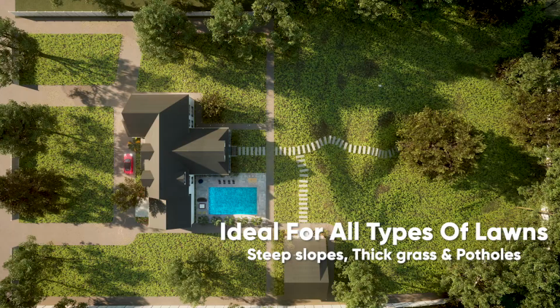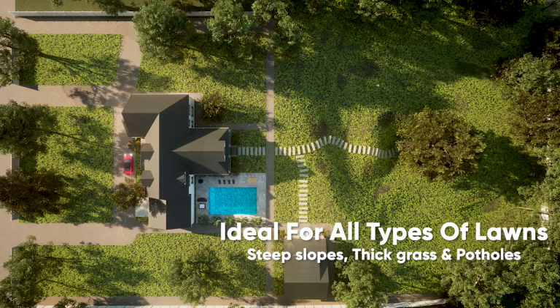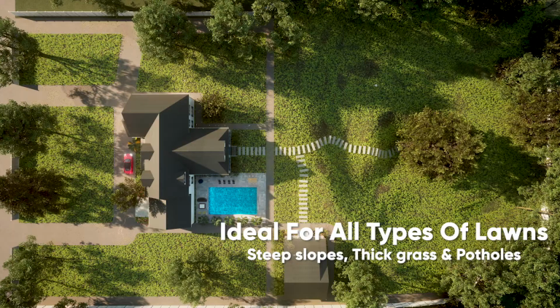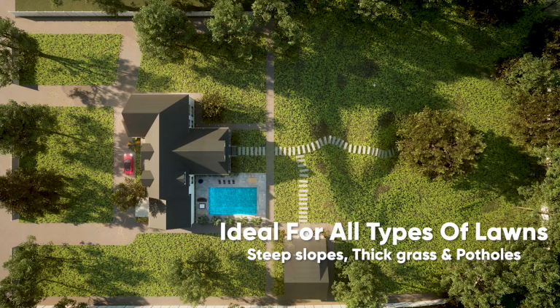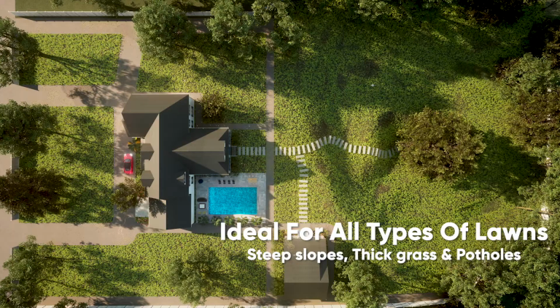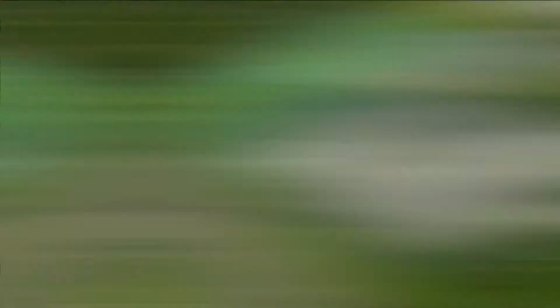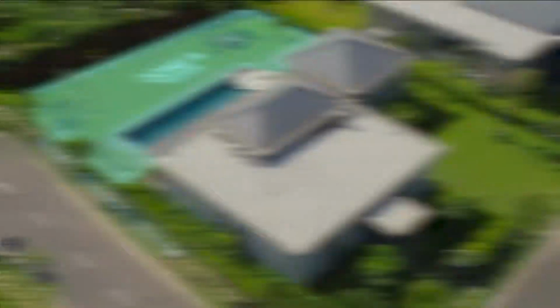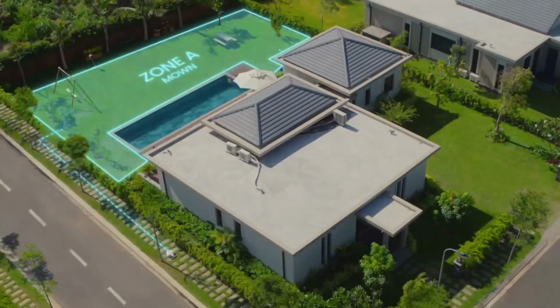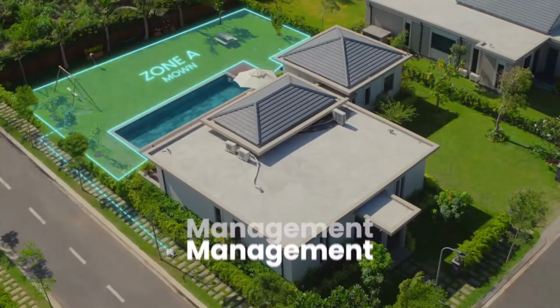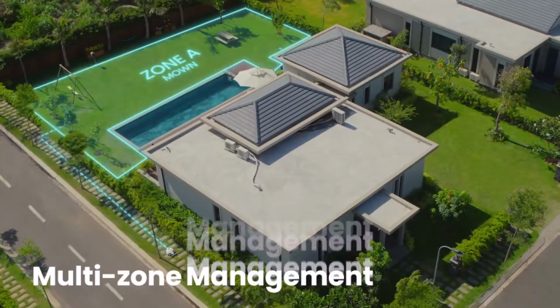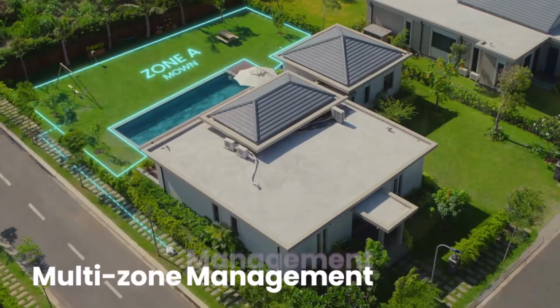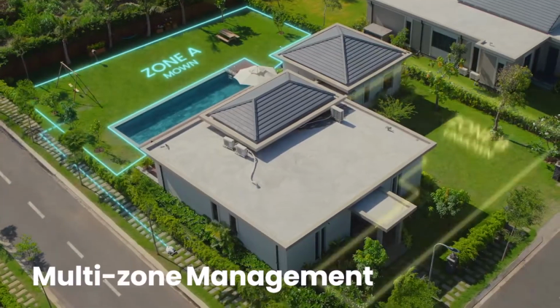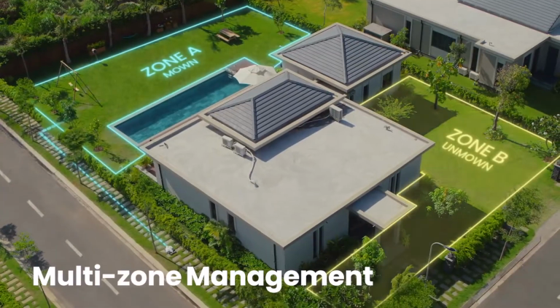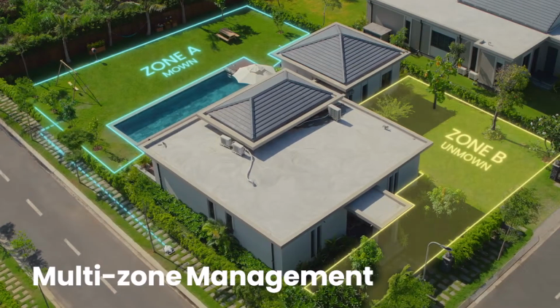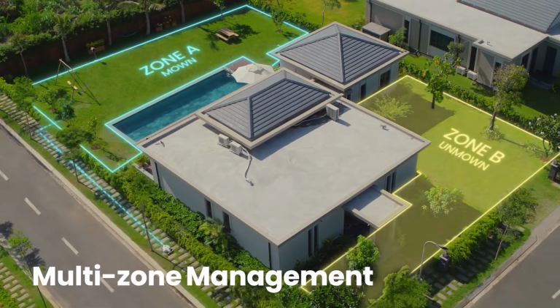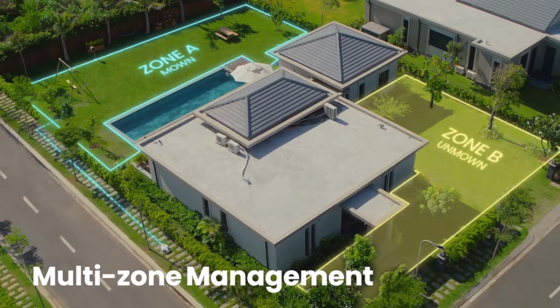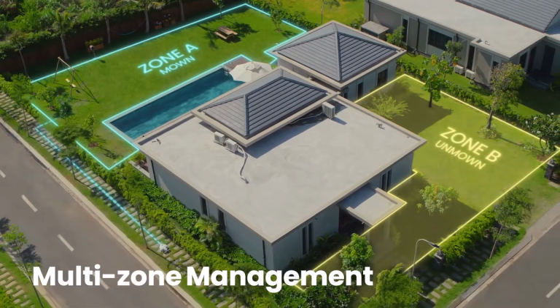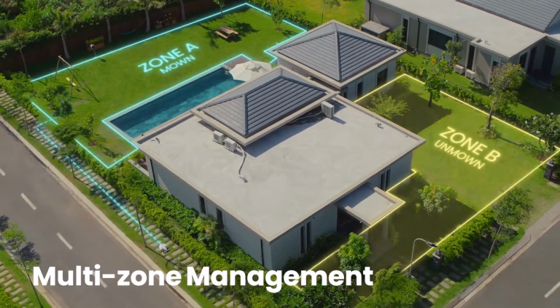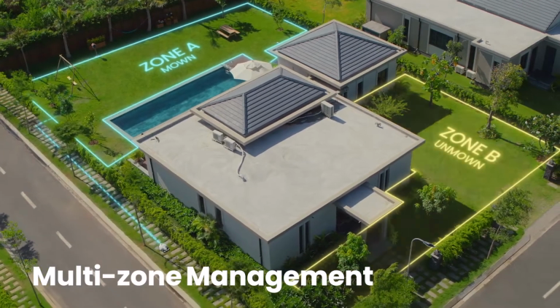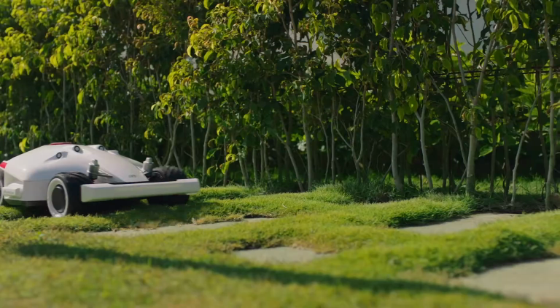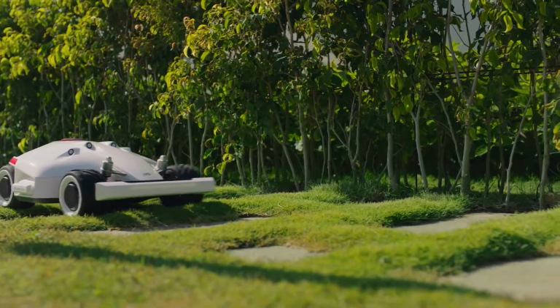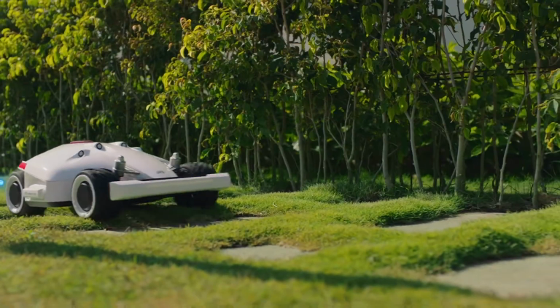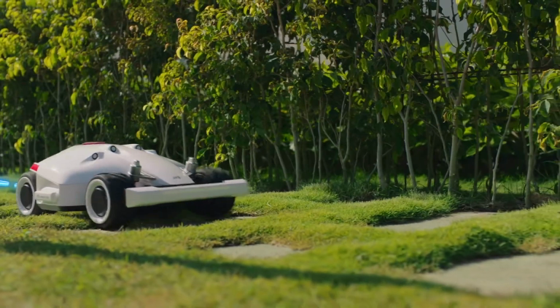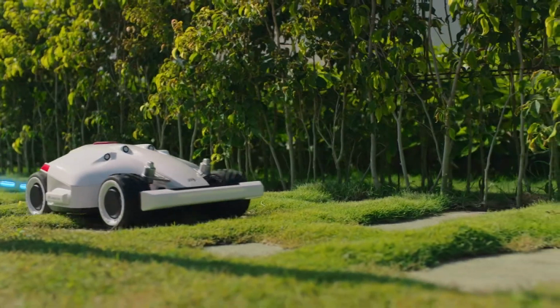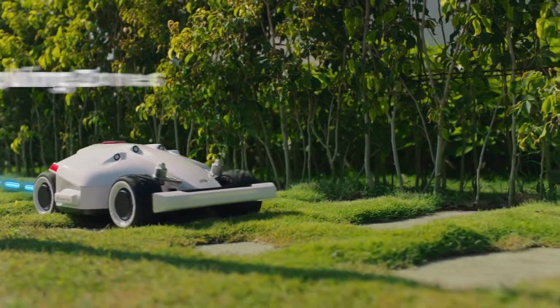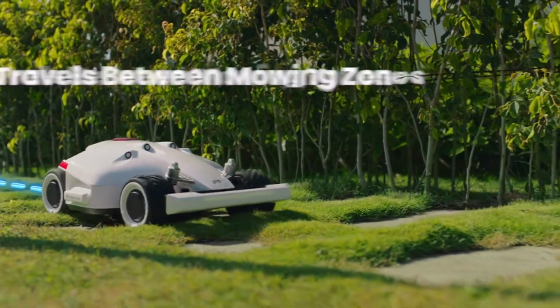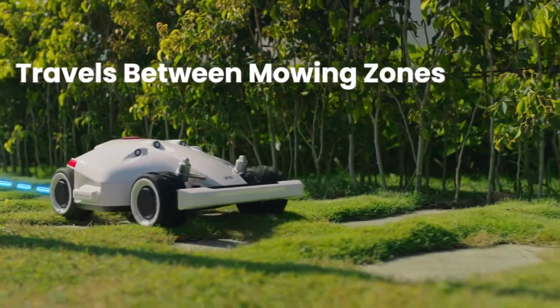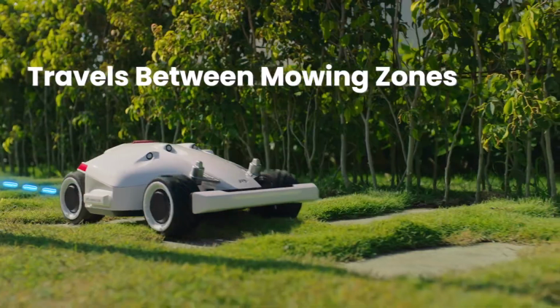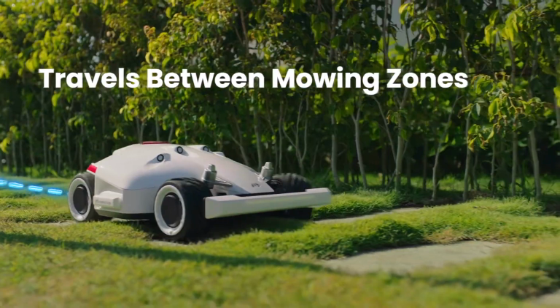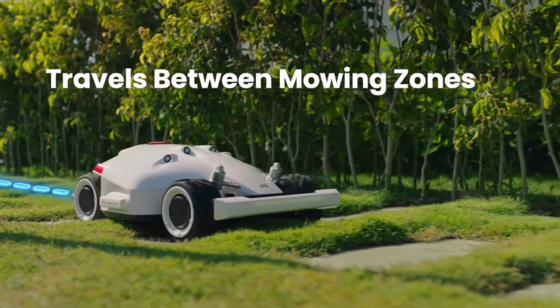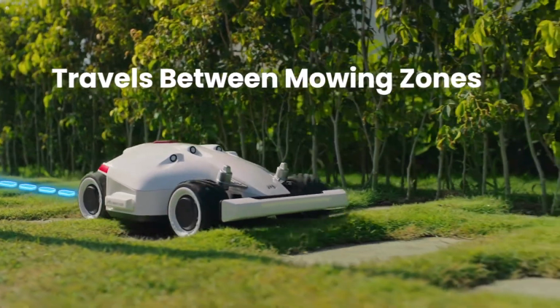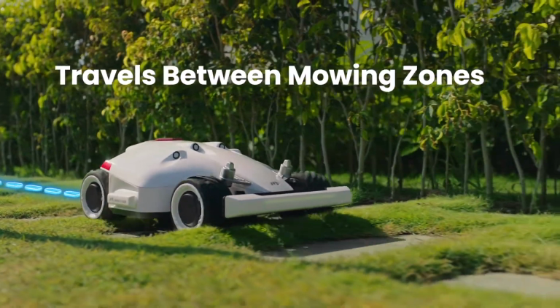For large properties, mow multiple lawns, automatically traversing between different mowing zones.